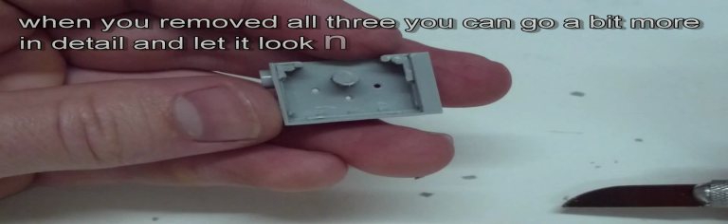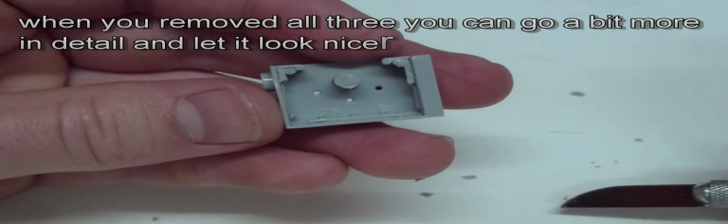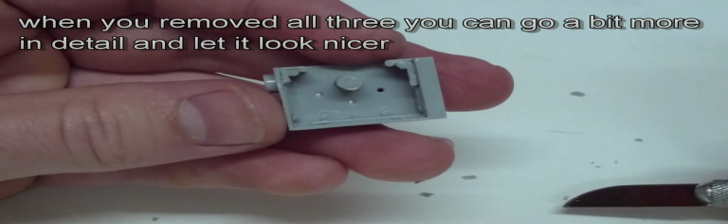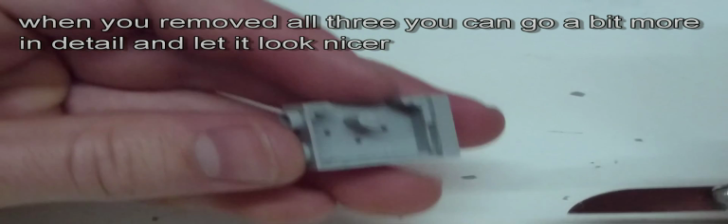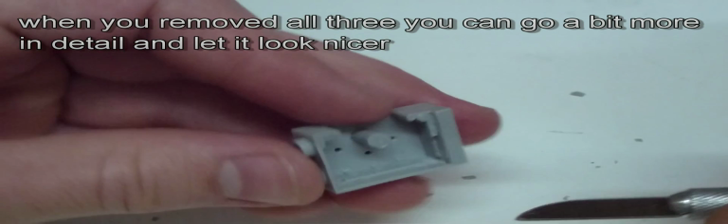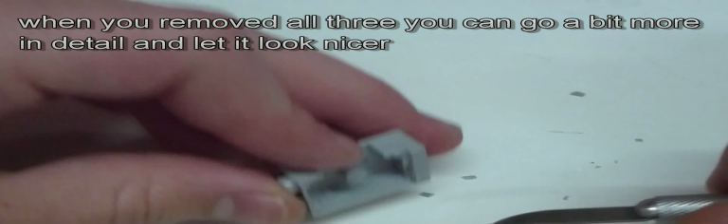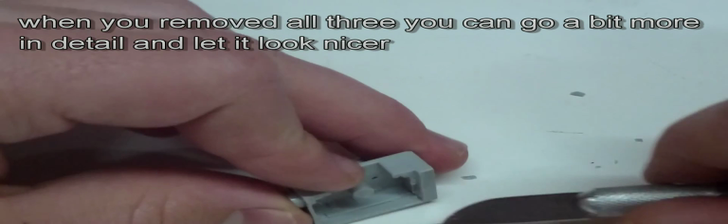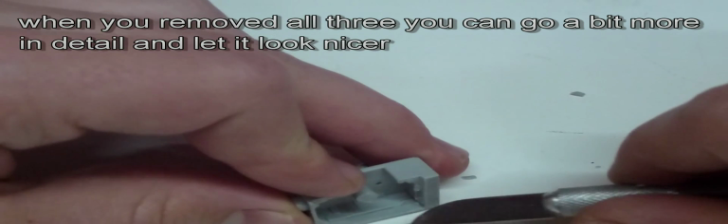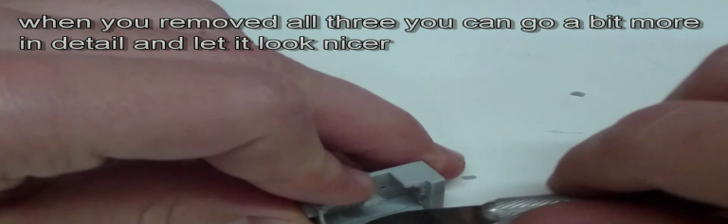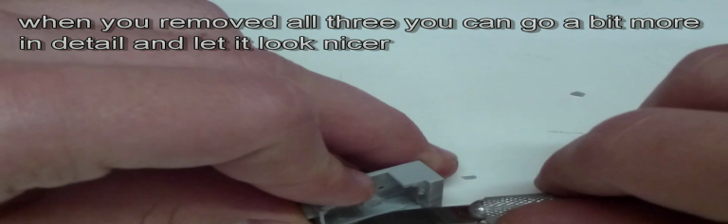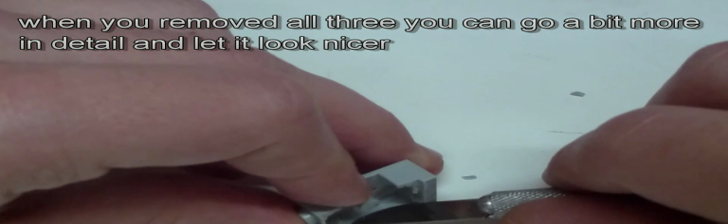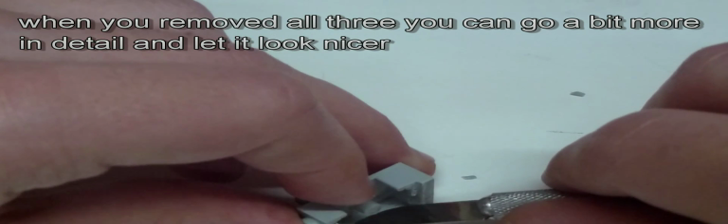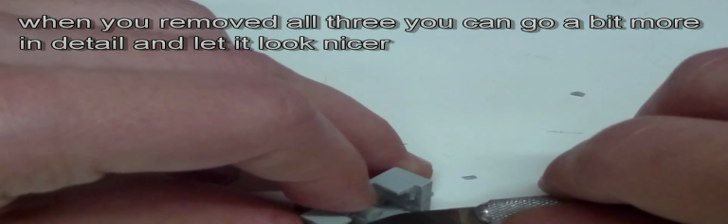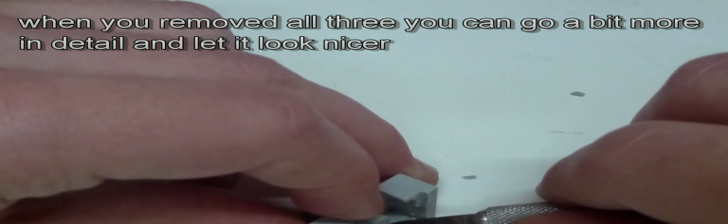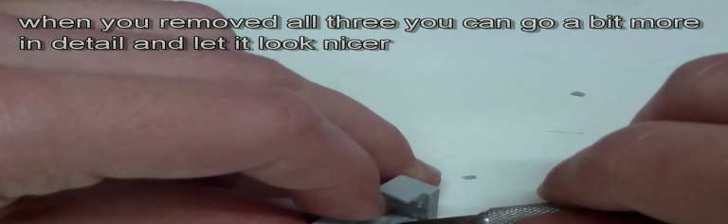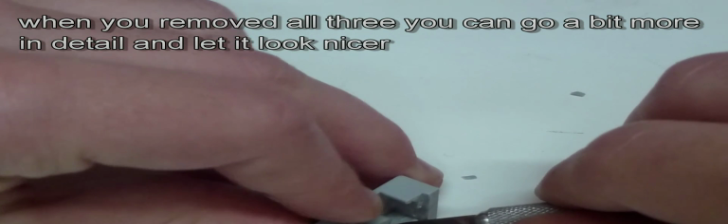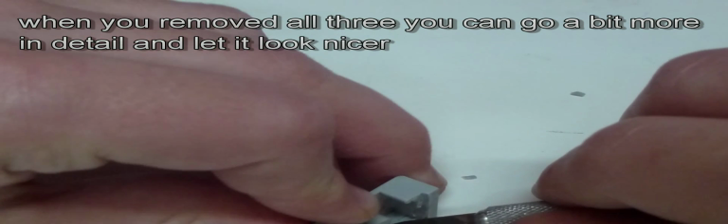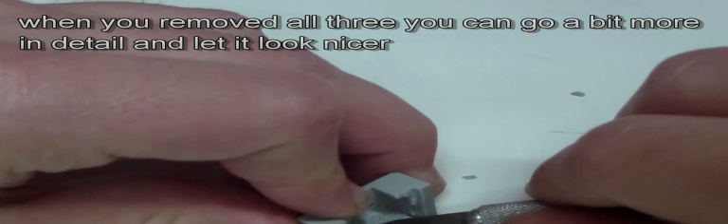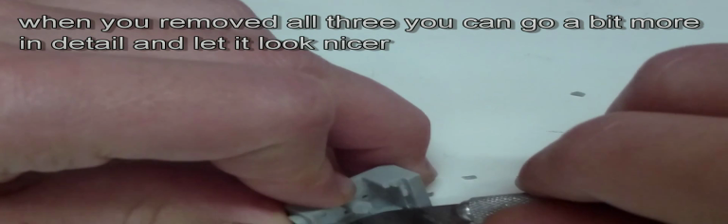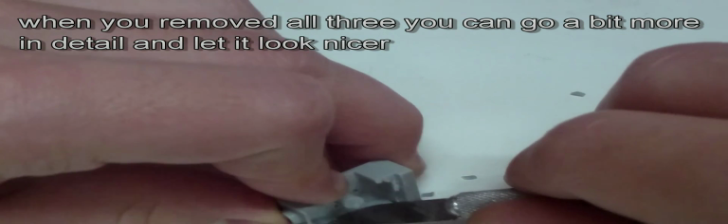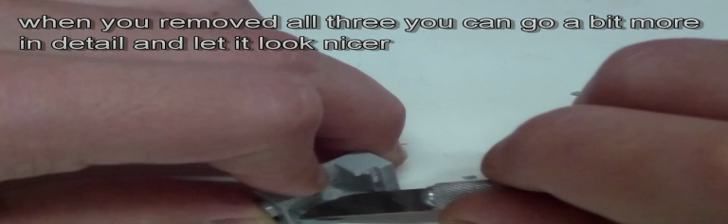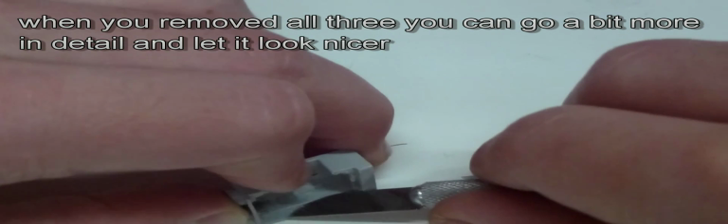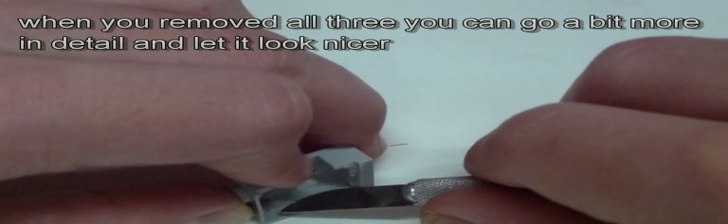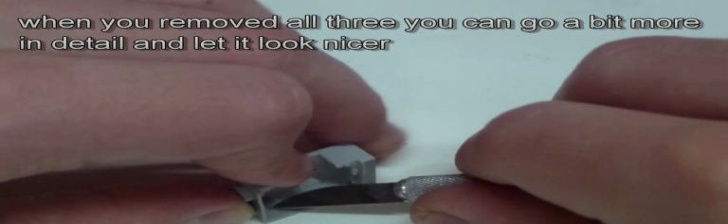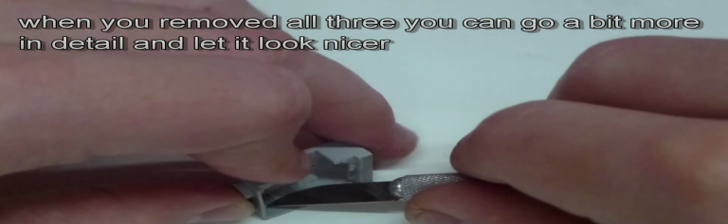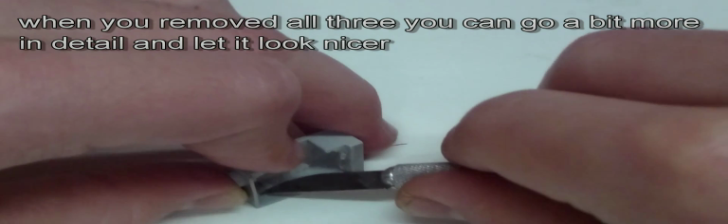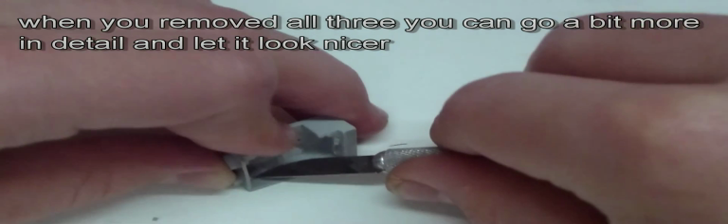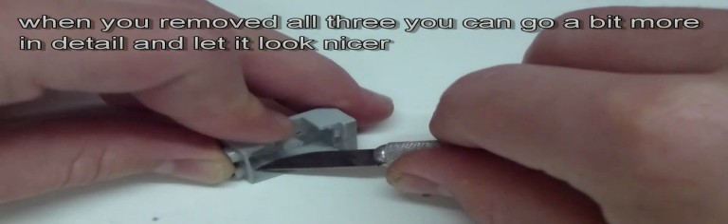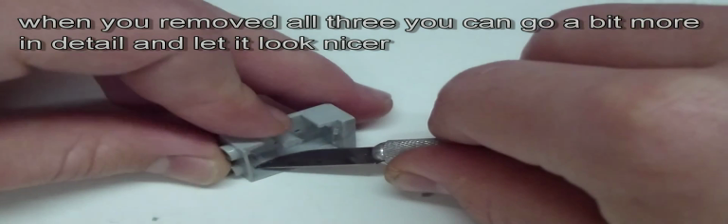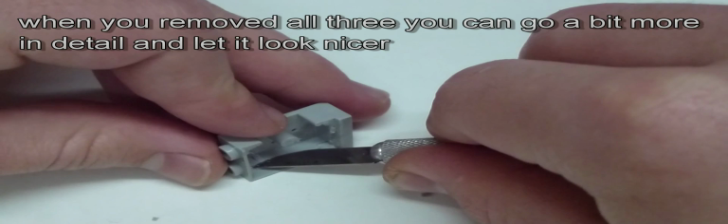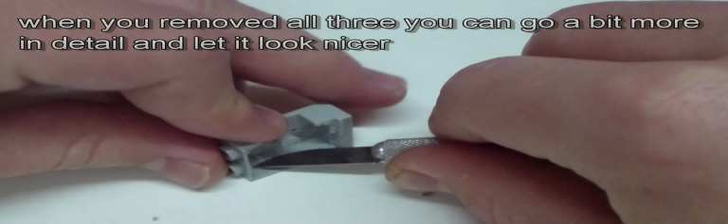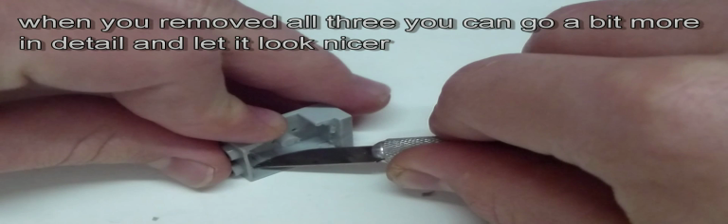After you have removed all three, you can go a bit more into detail so that it also looks quite nice.